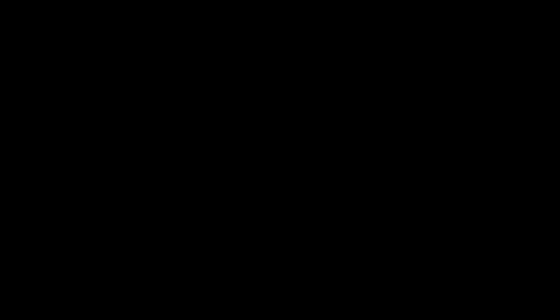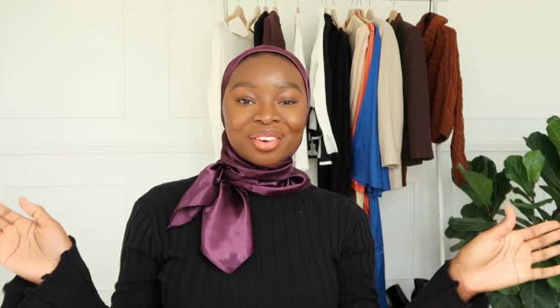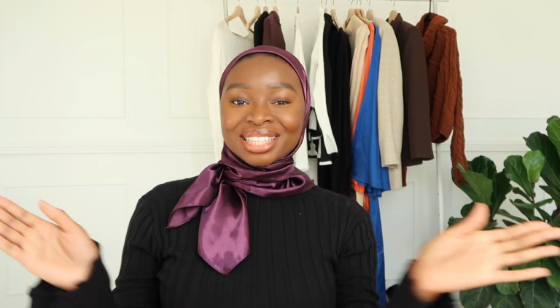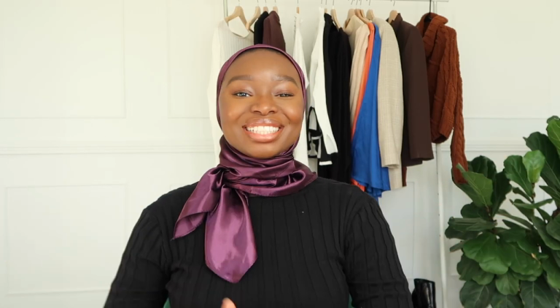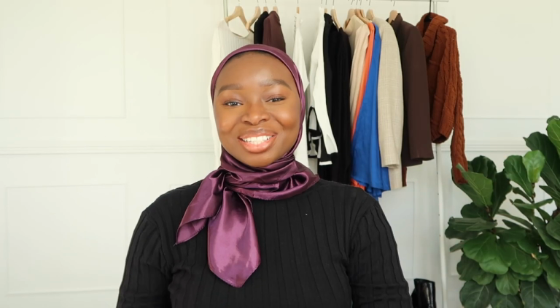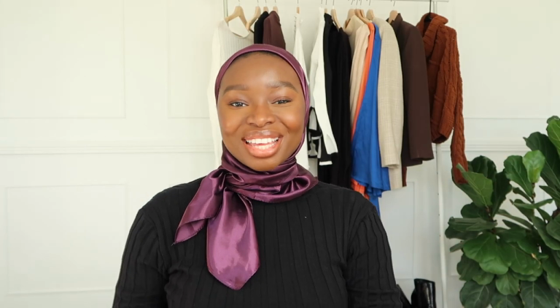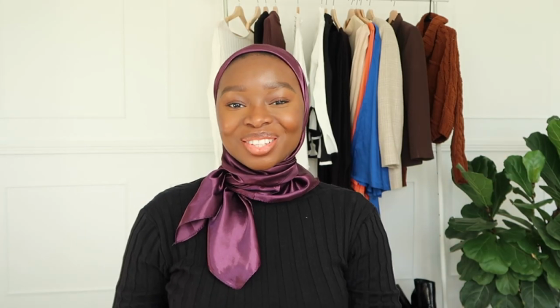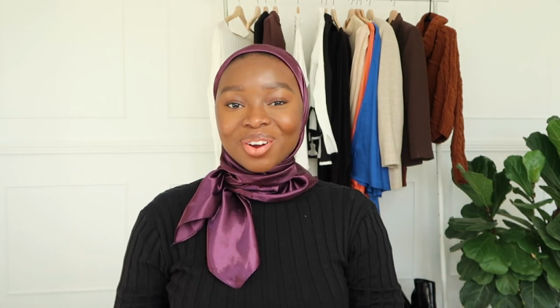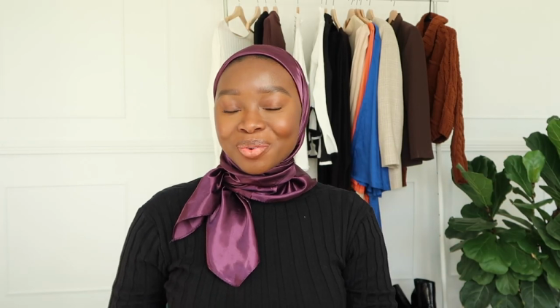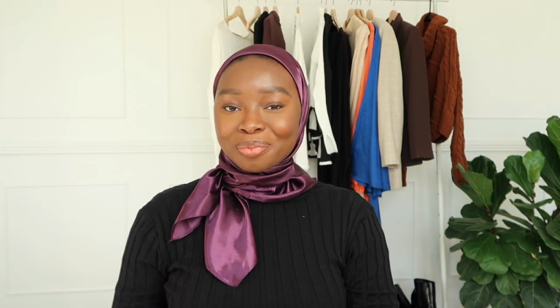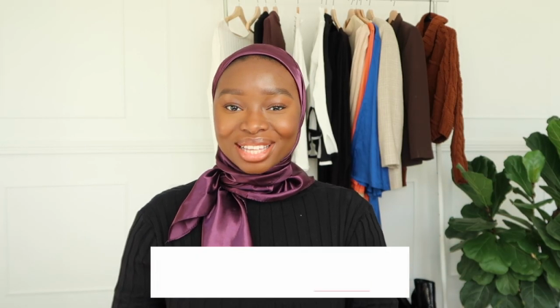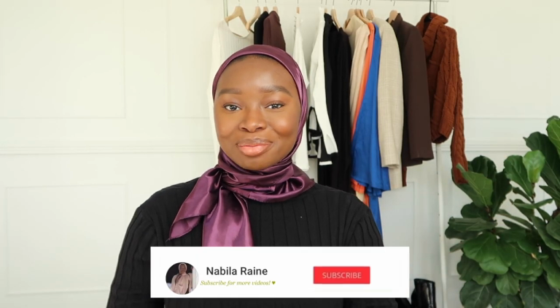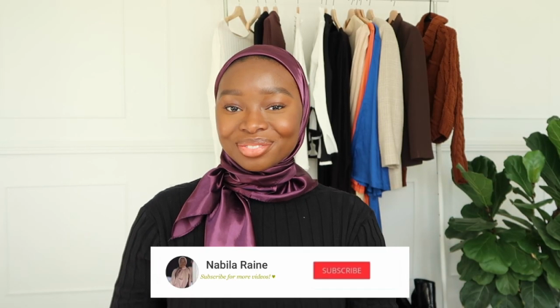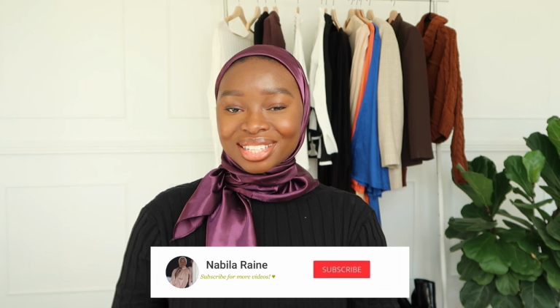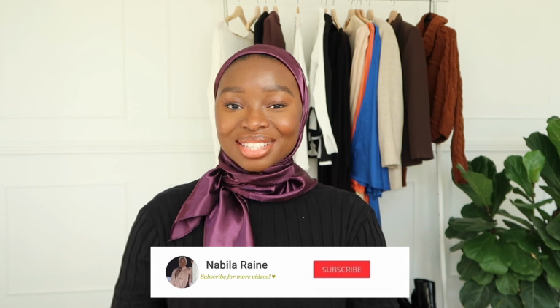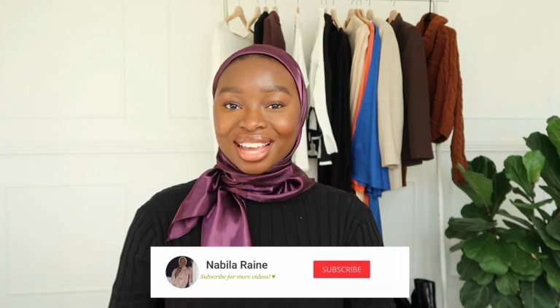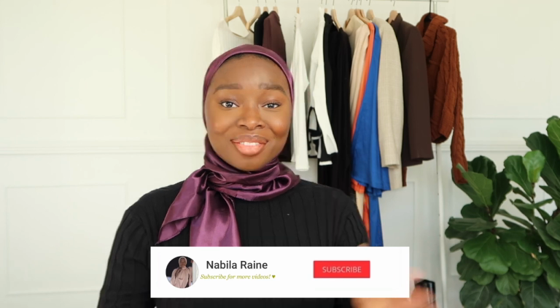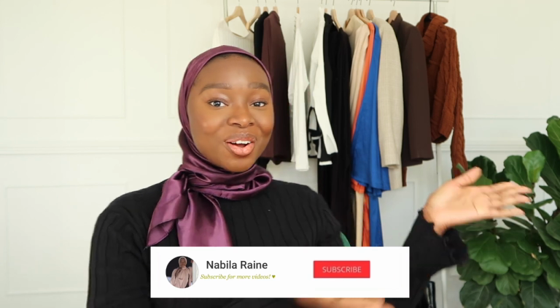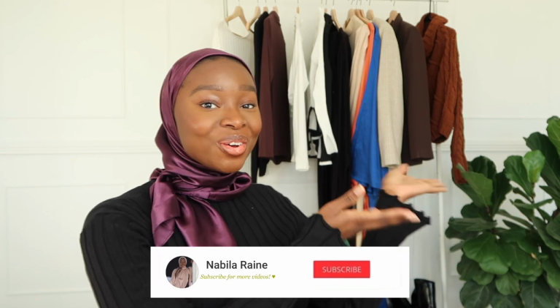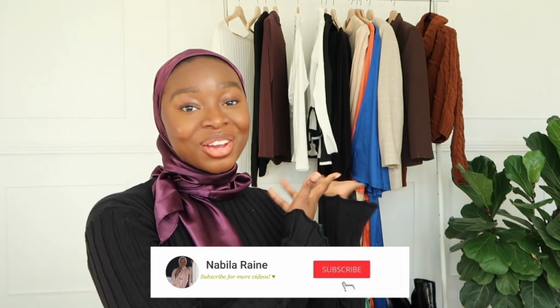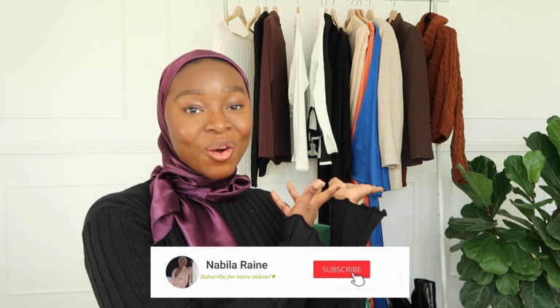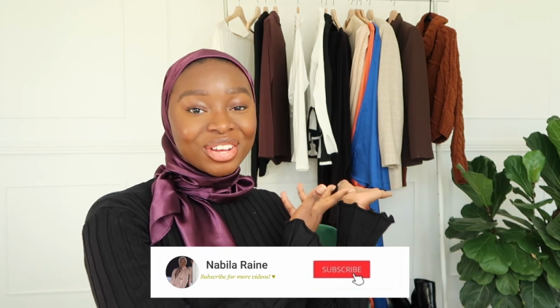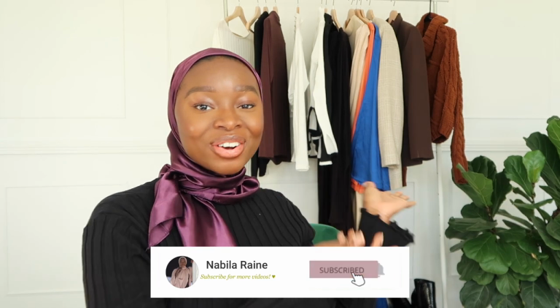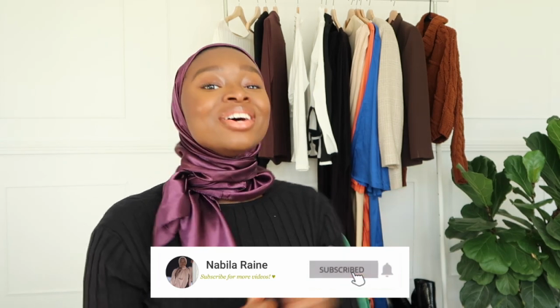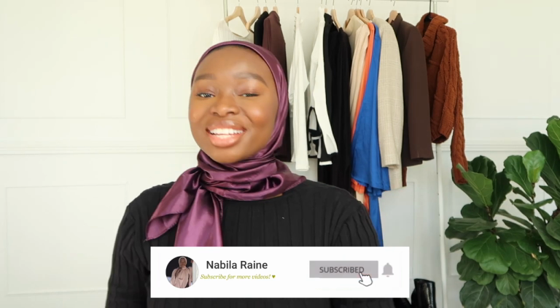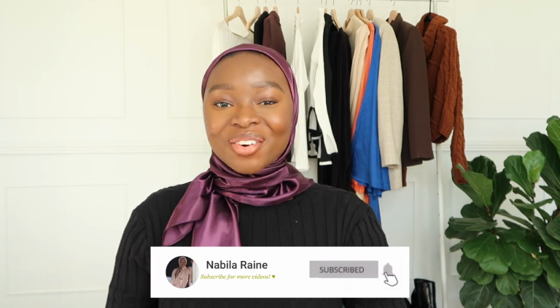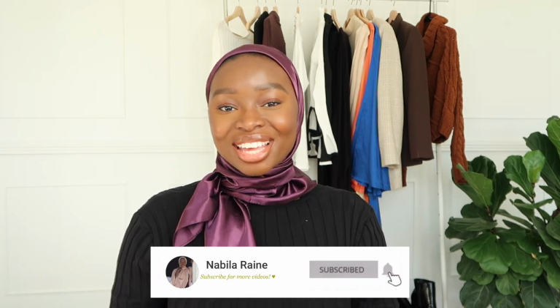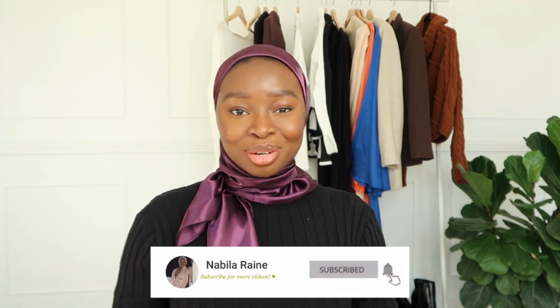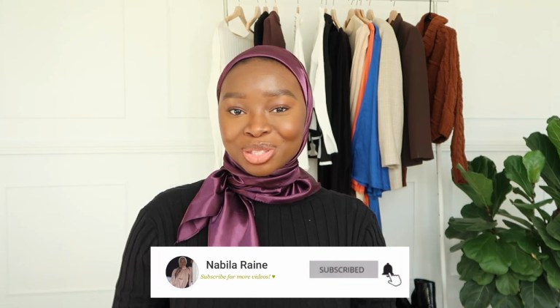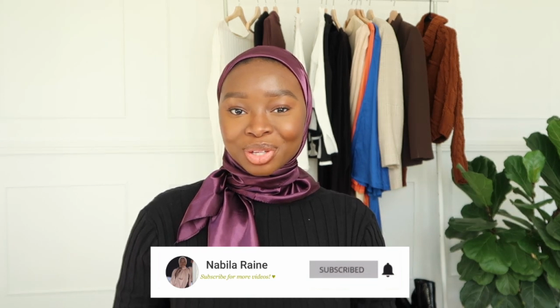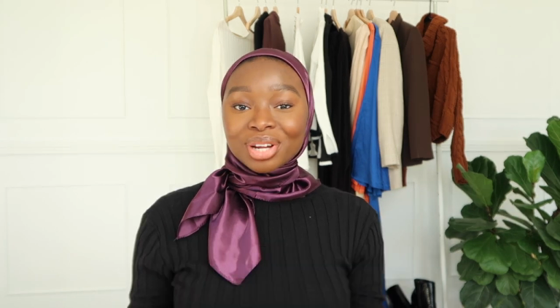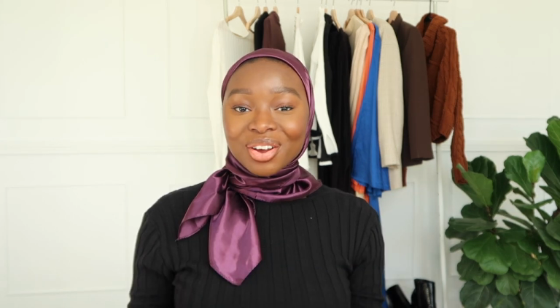Hey queens, and shout out to my kings too! Welcome and welcome back. Today I have a clothing haul for y'all, so let's go ahead and jump into it.